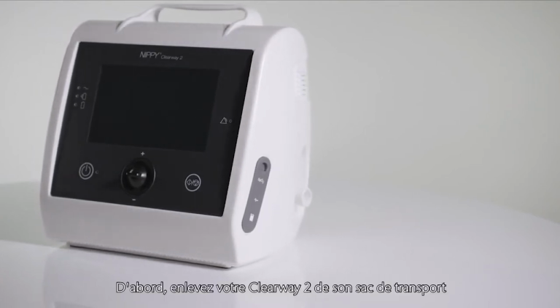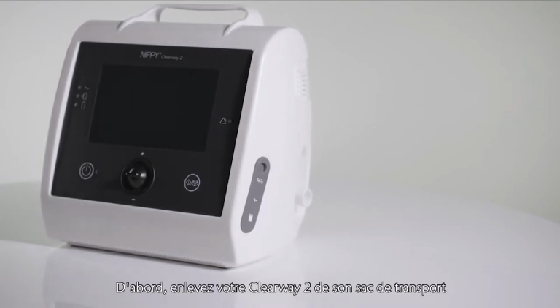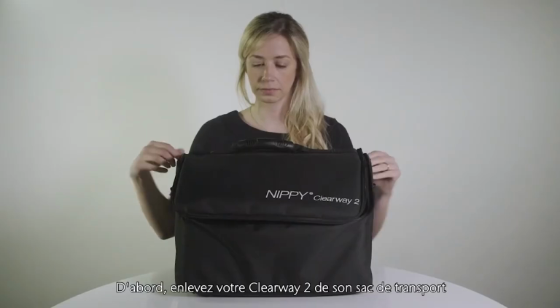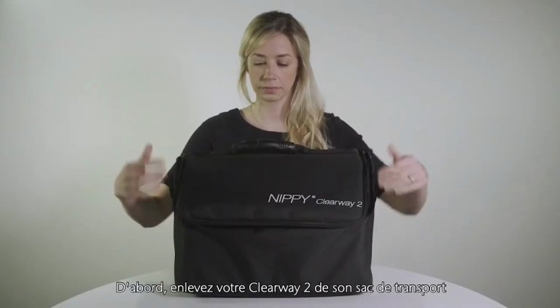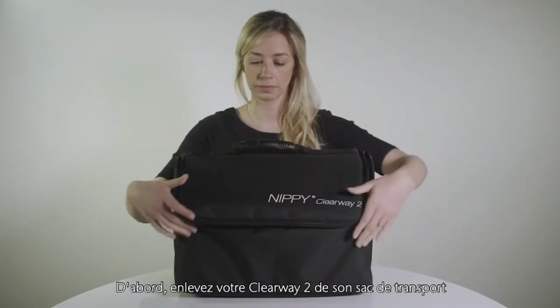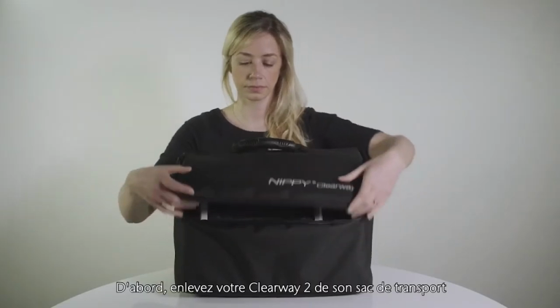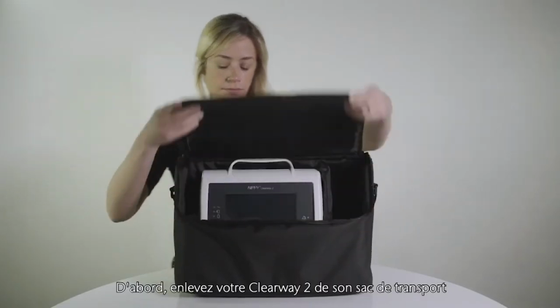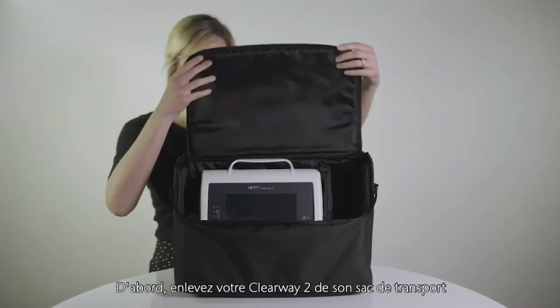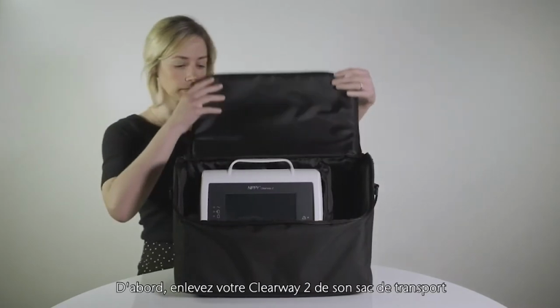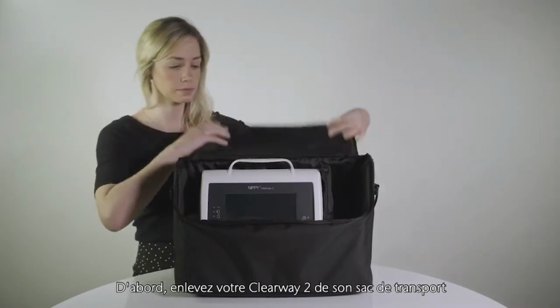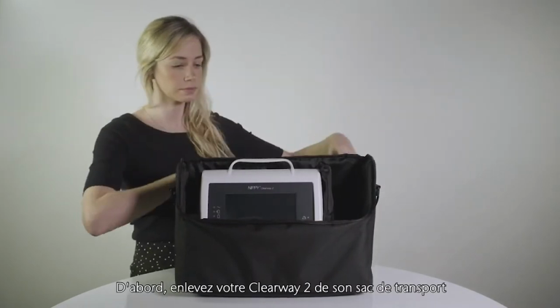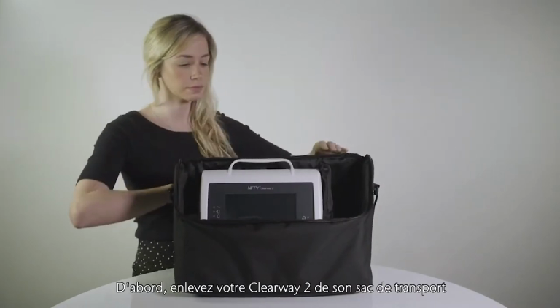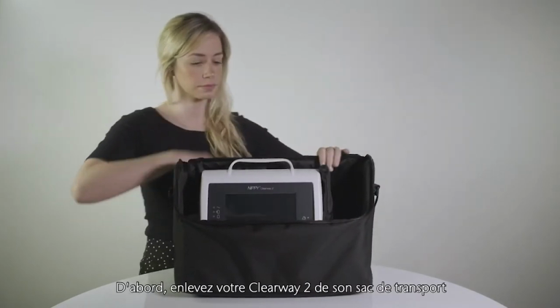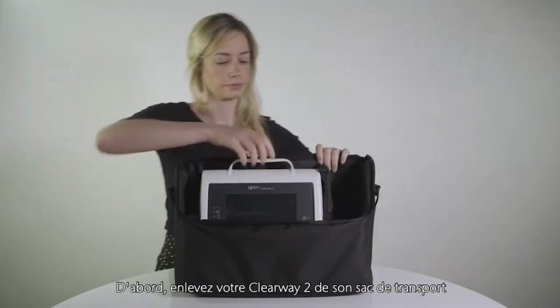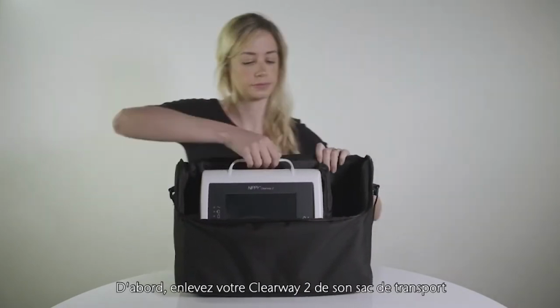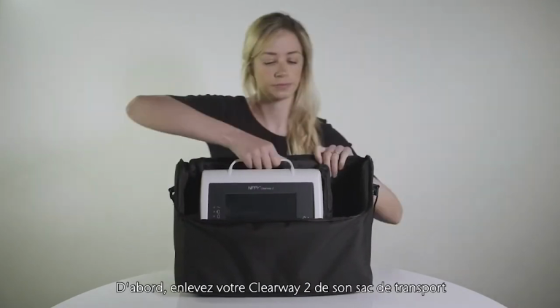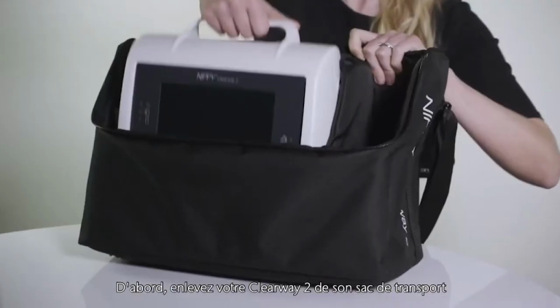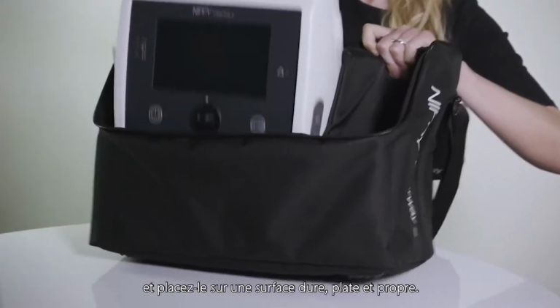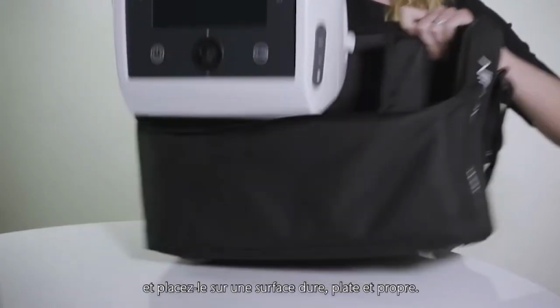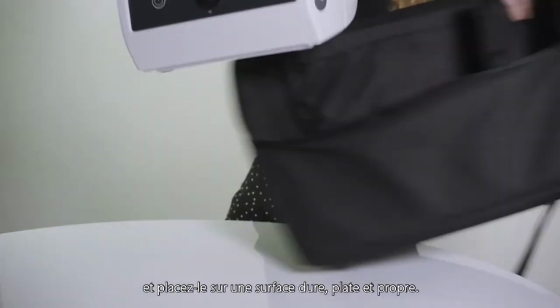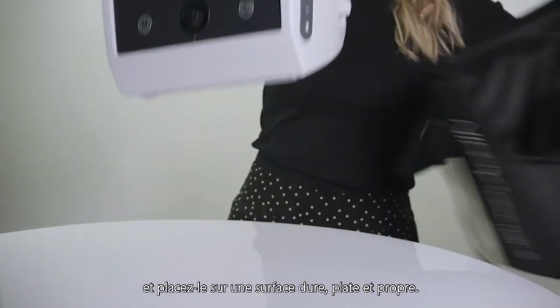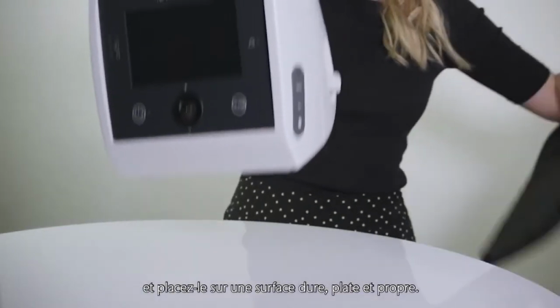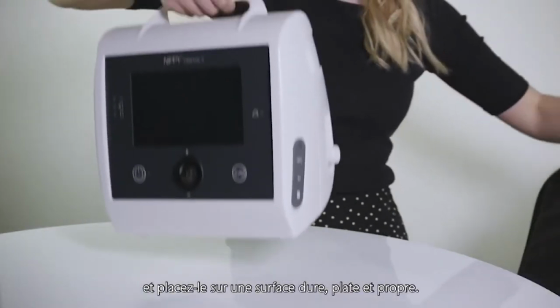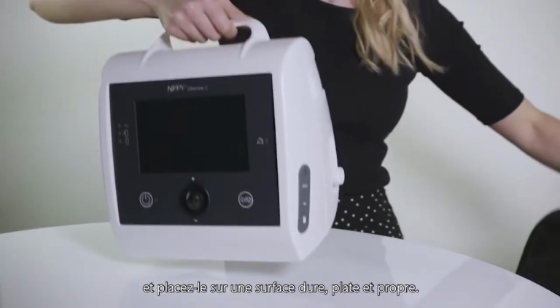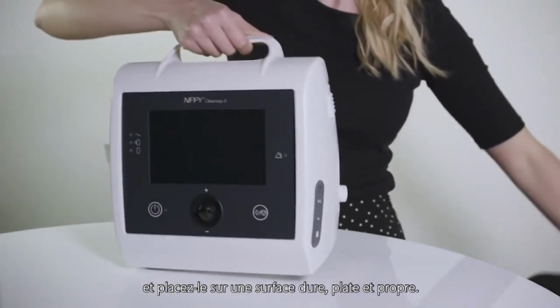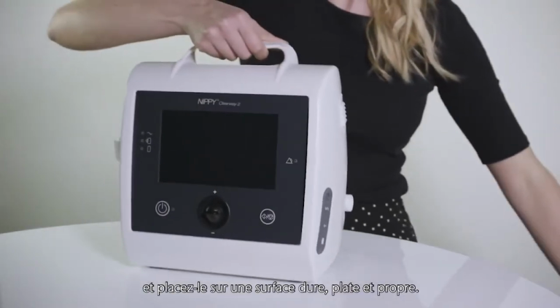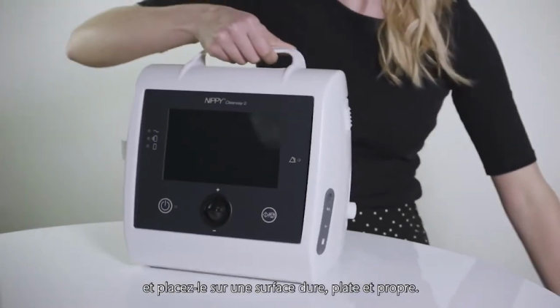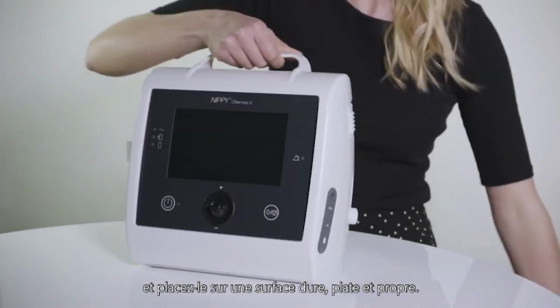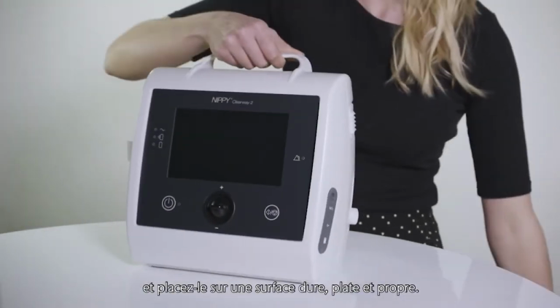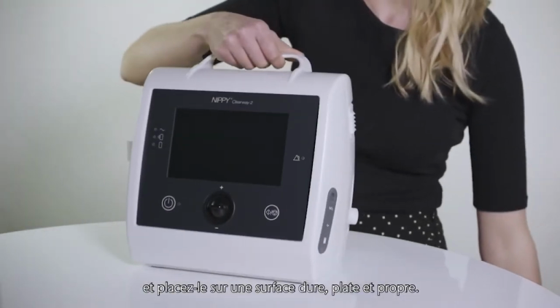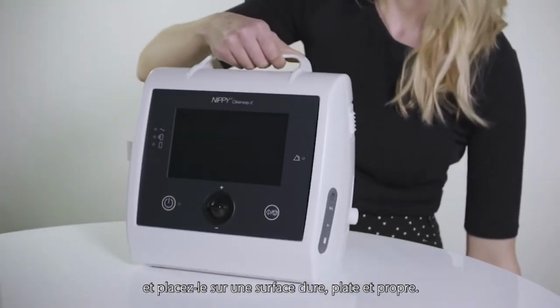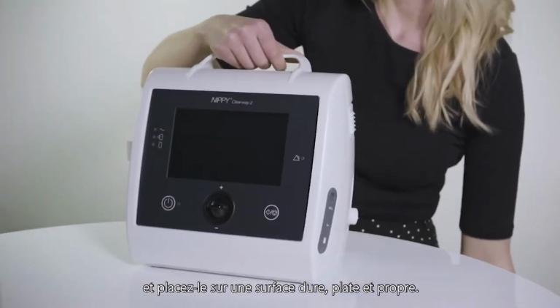Firstly, remove your Clearway 2 from its carry bag and place it on a clean, flat, hard surface.